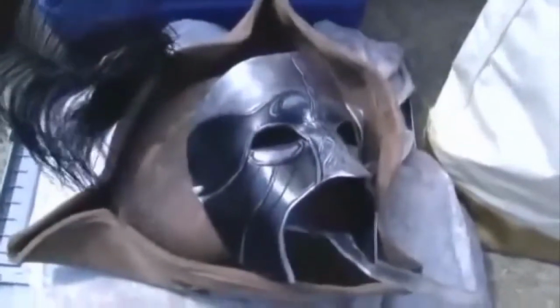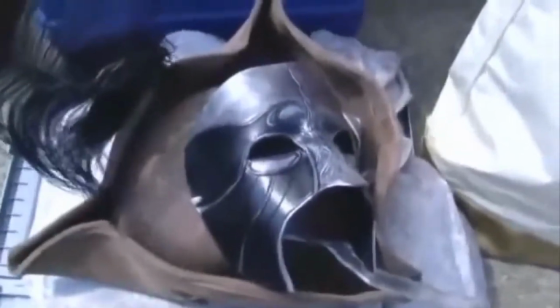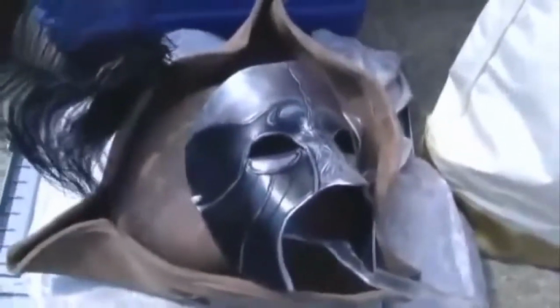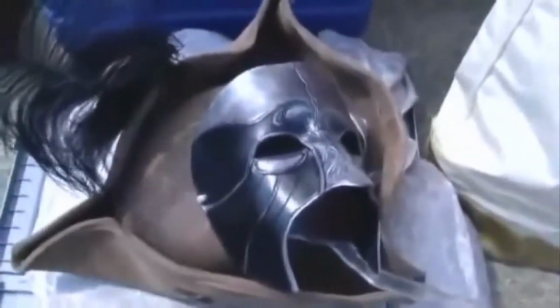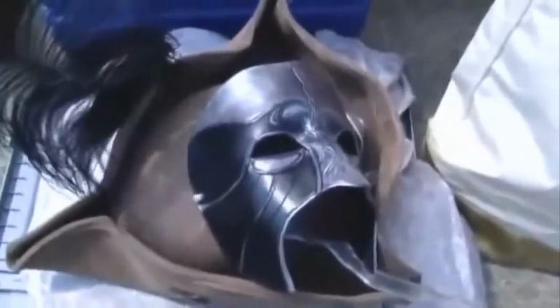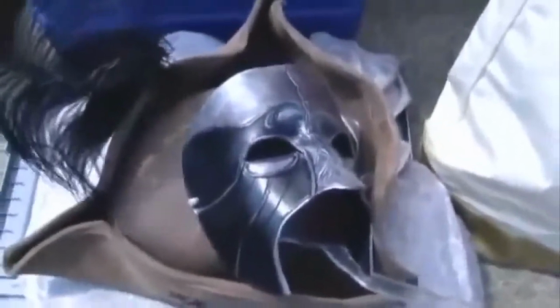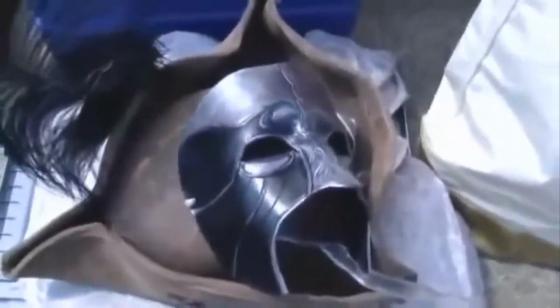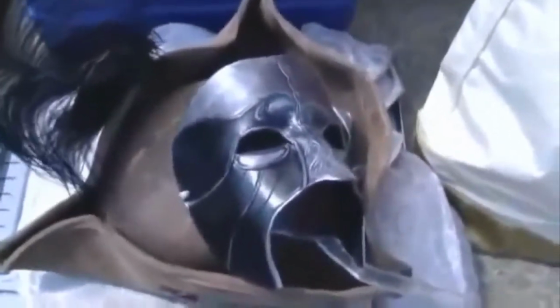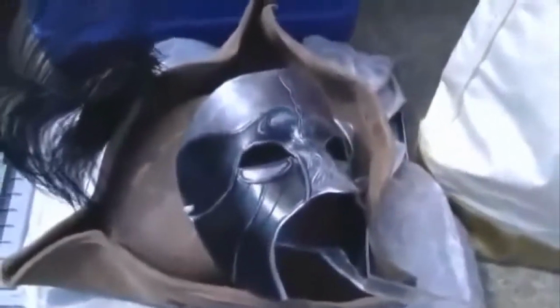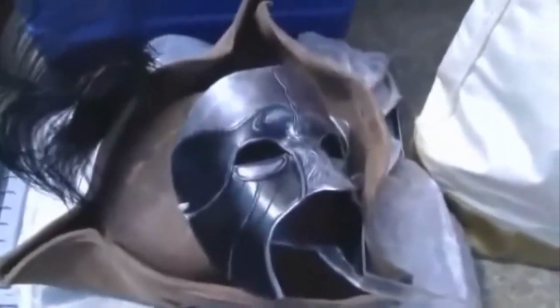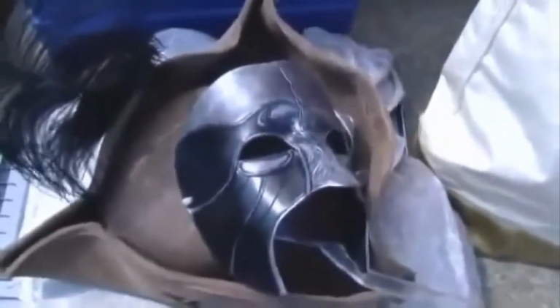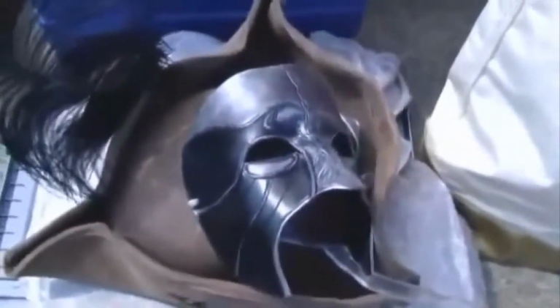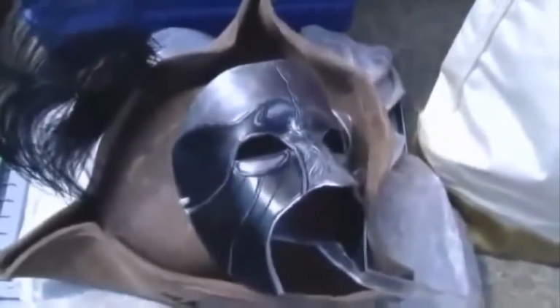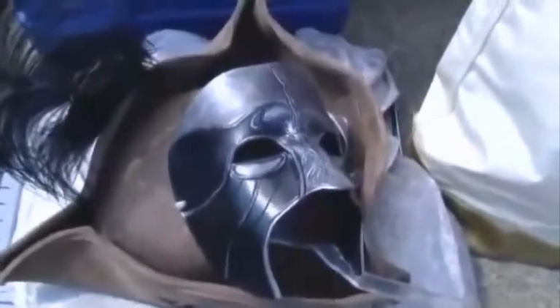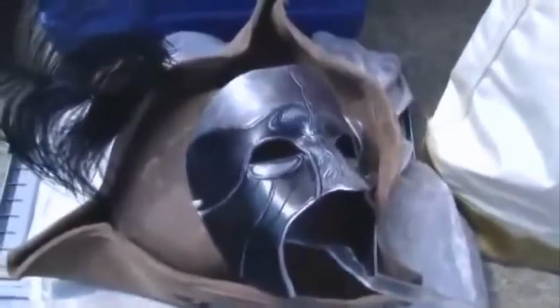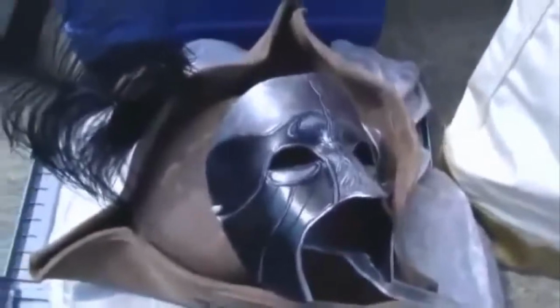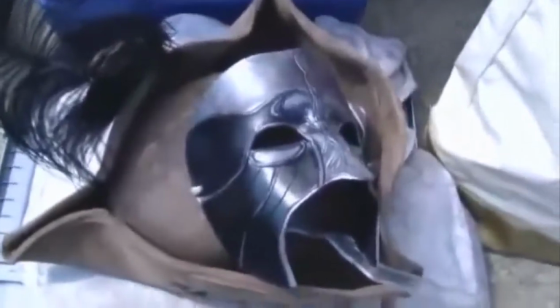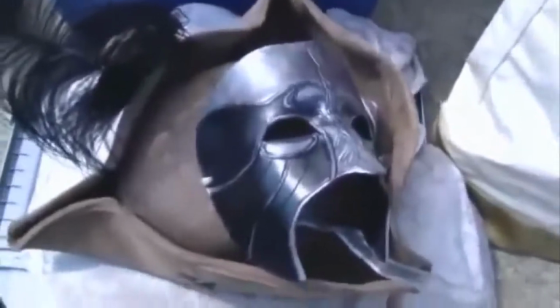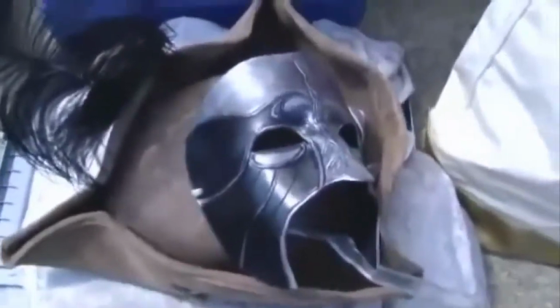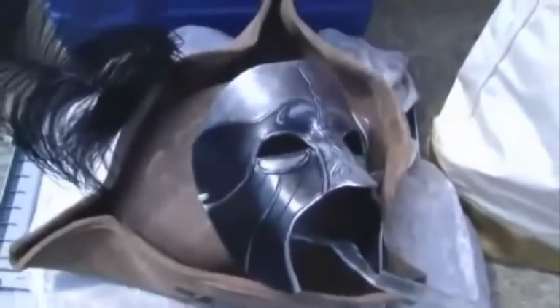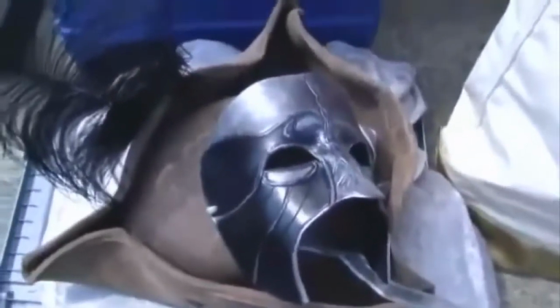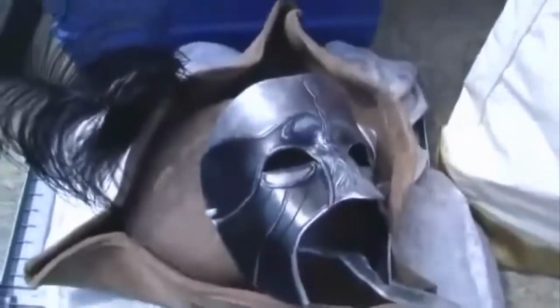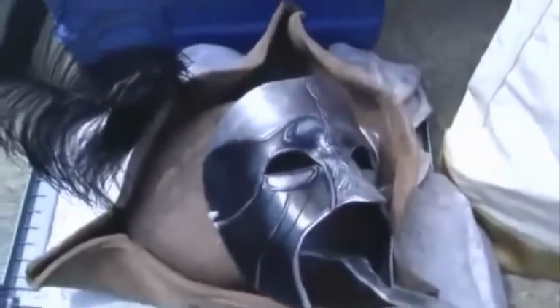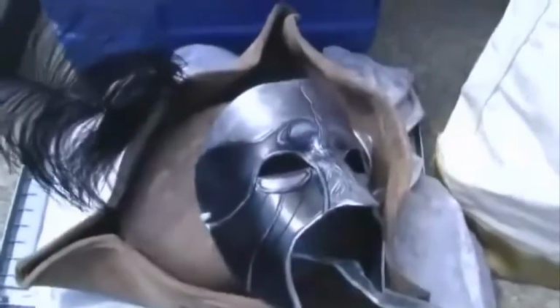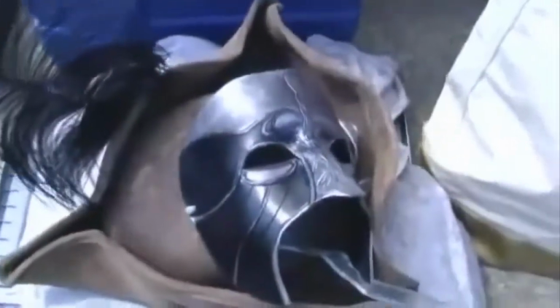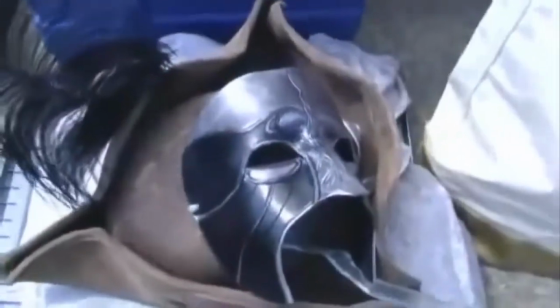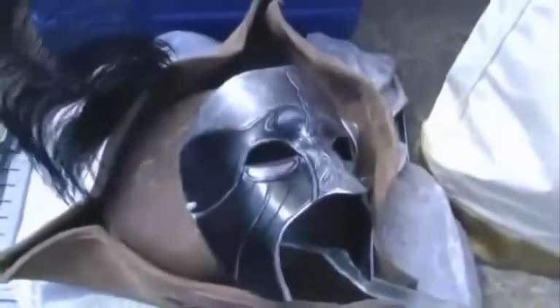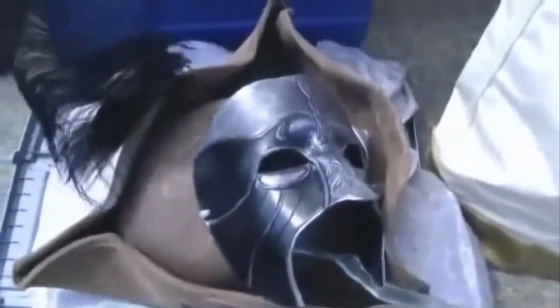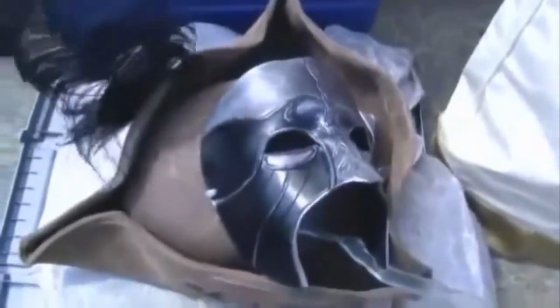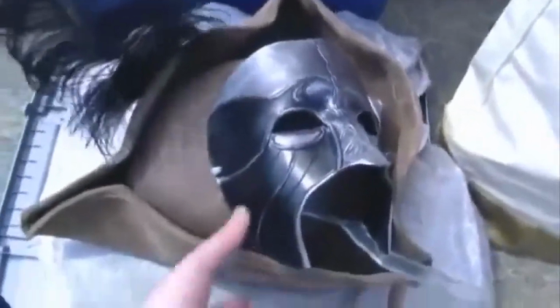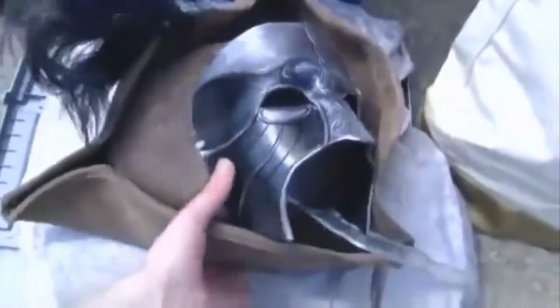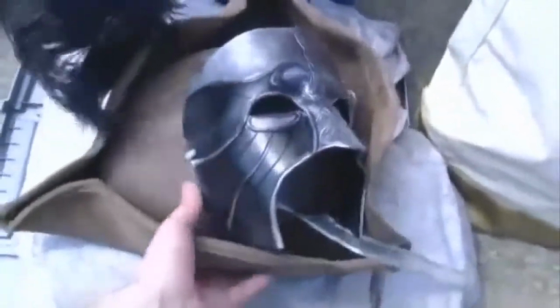Dressing up really does help draw people to your table. If only so that you can take a photo of your costume and maybe you can get them chatting about what they like — it's a good draw.